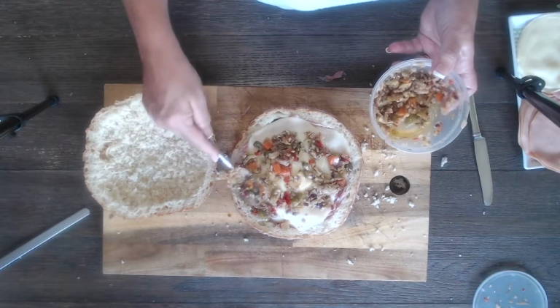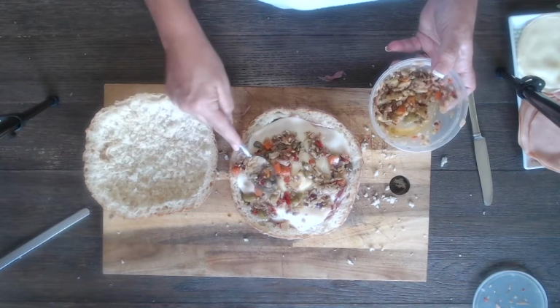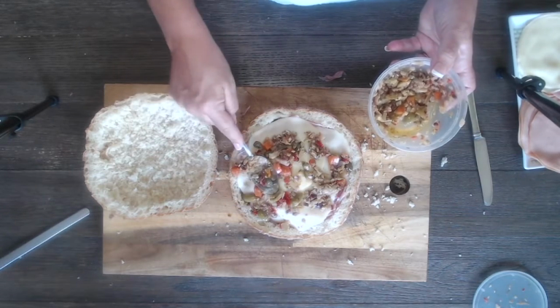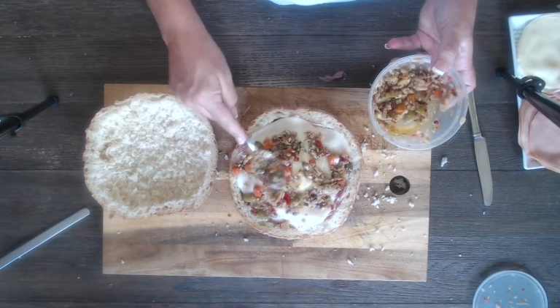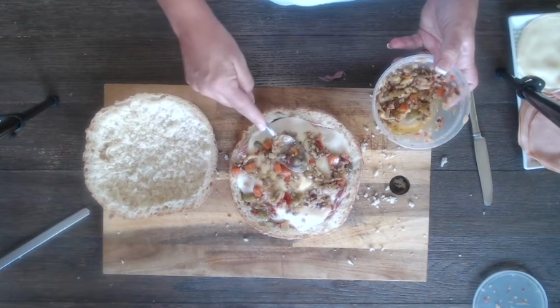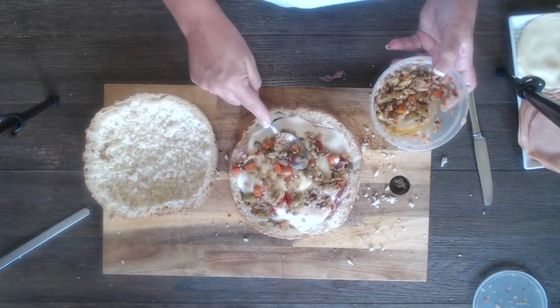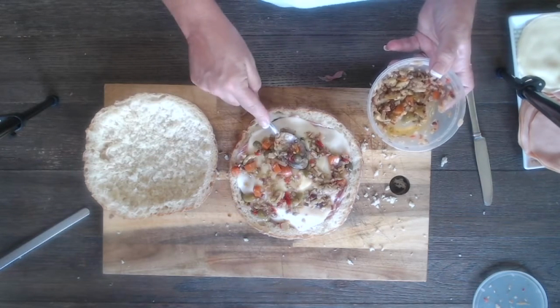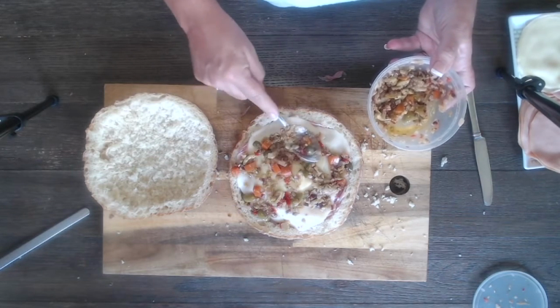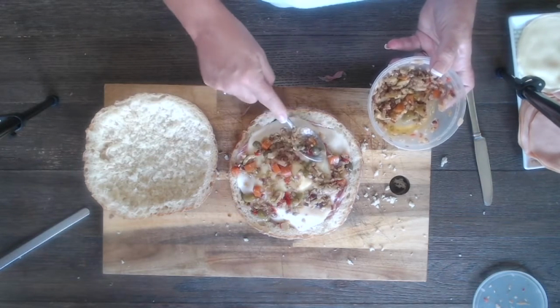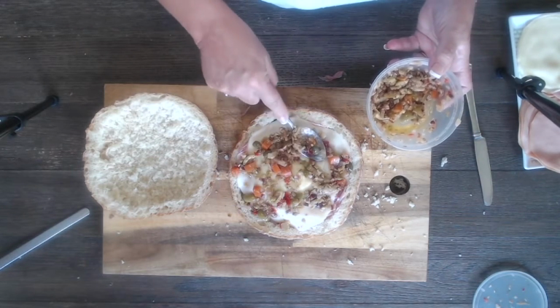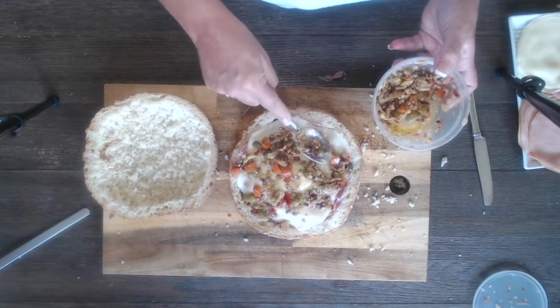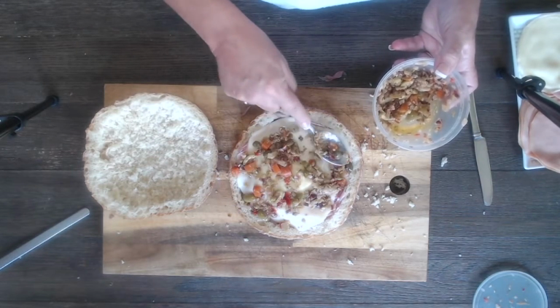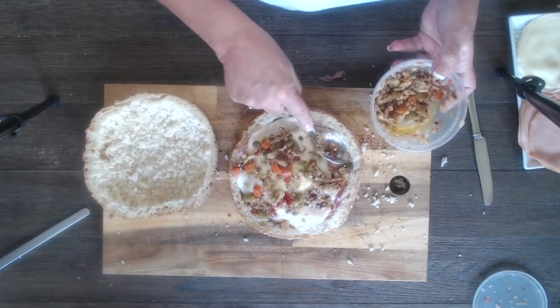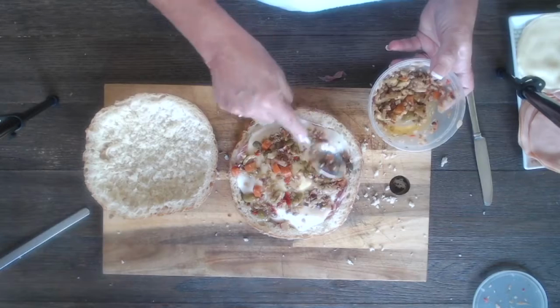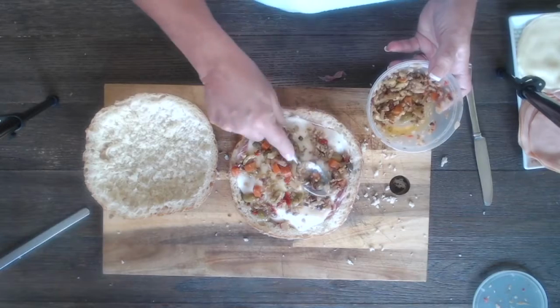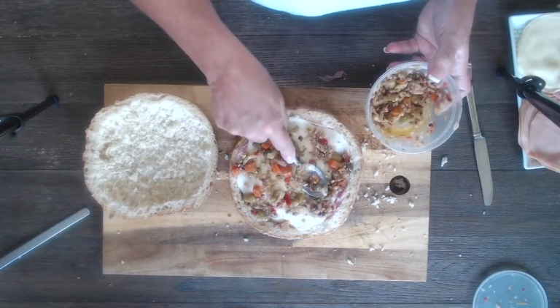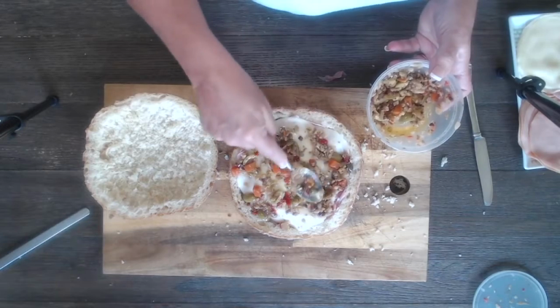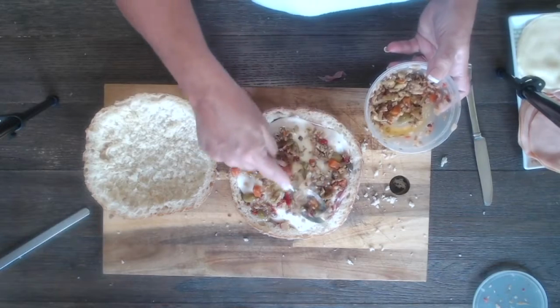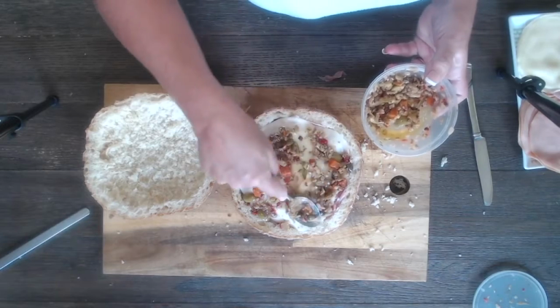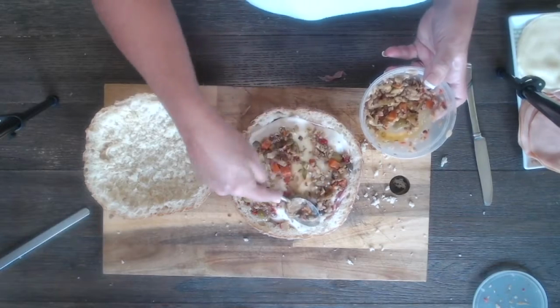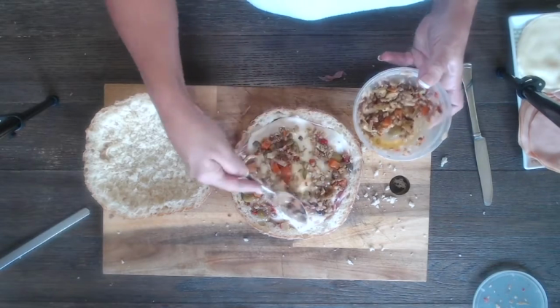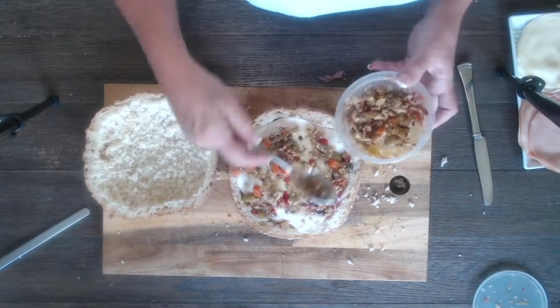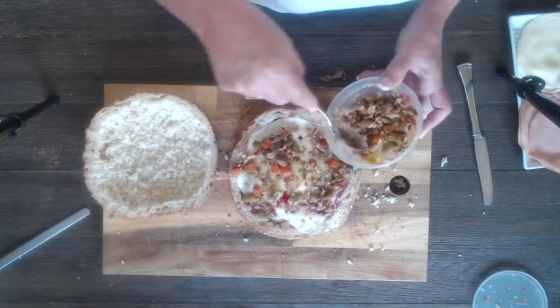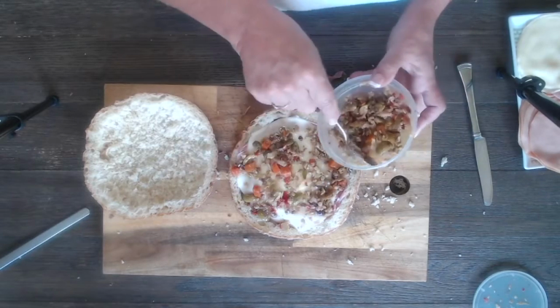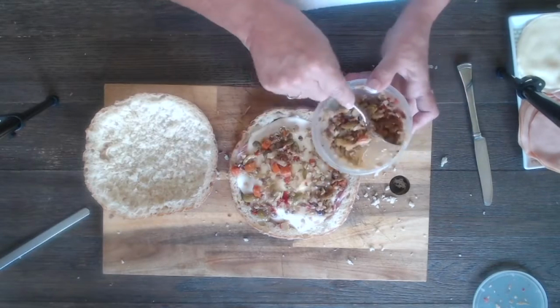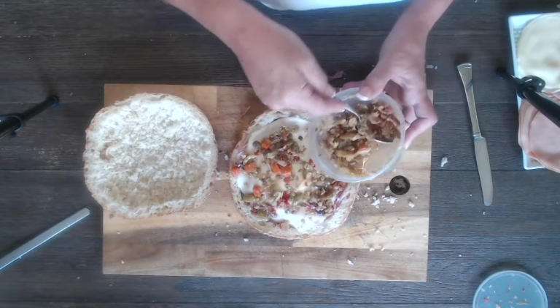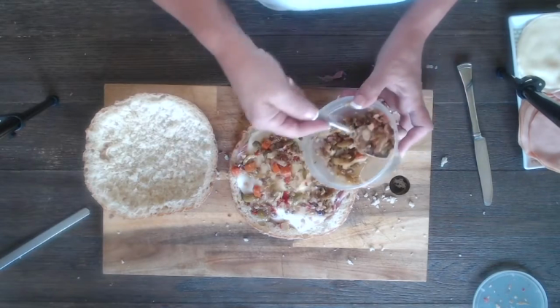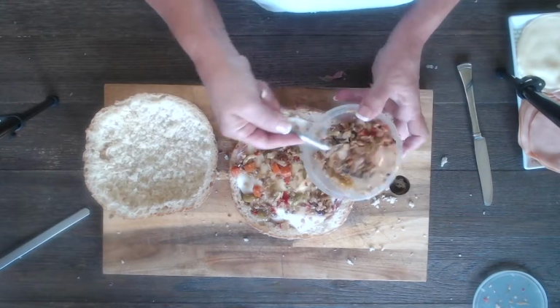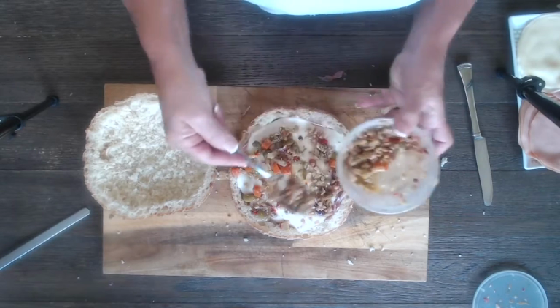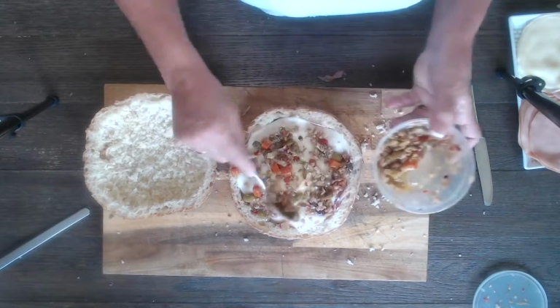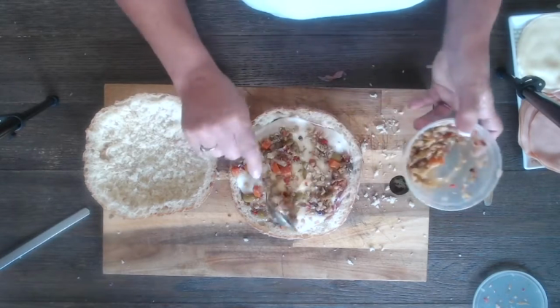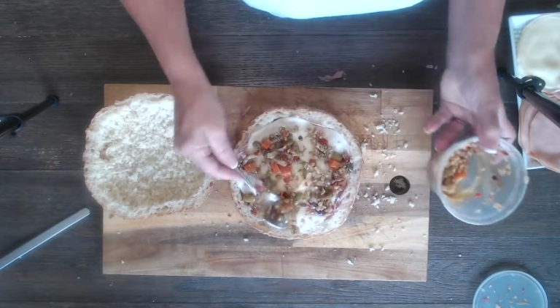Shout out to the place we got this from at the farmers market — we don't remember the name, but it was really good. Delish.